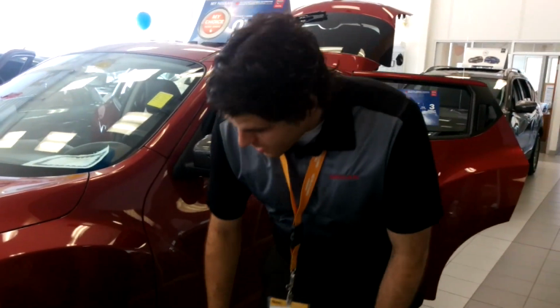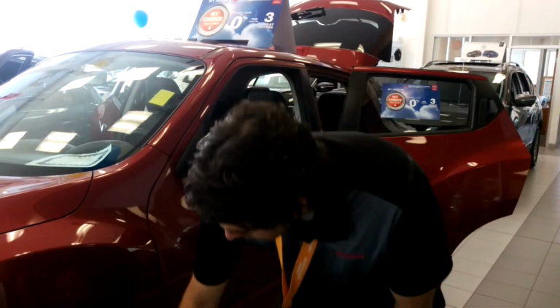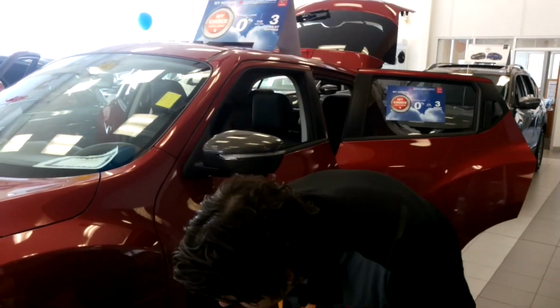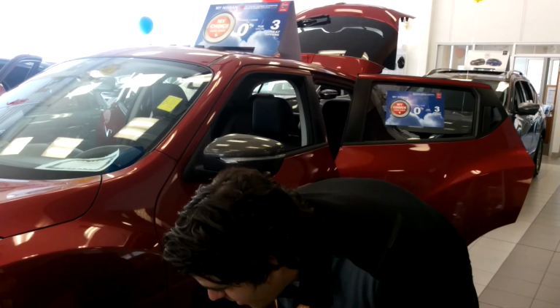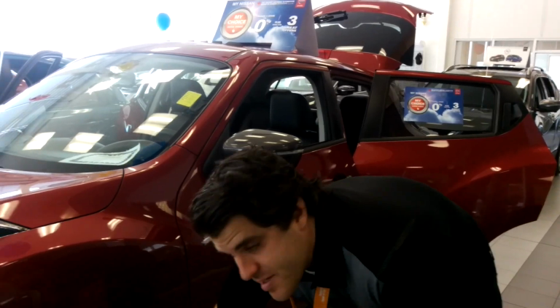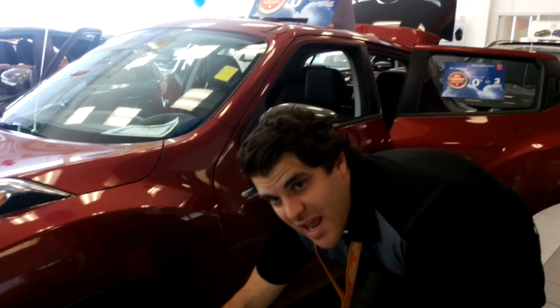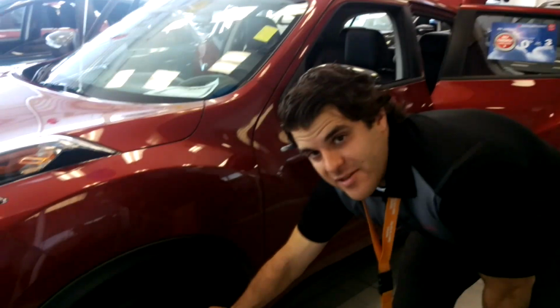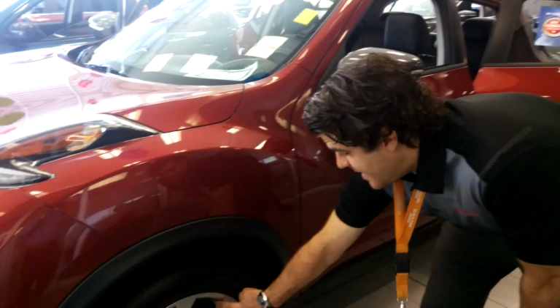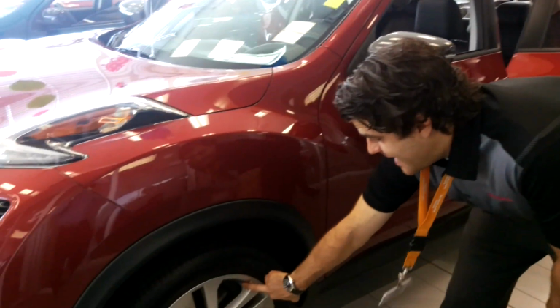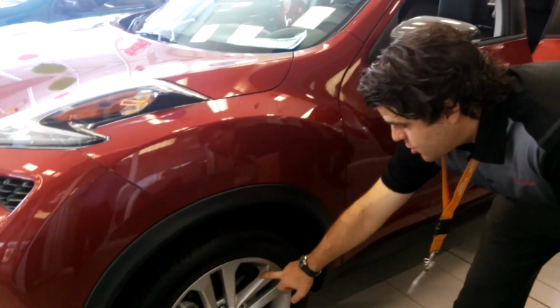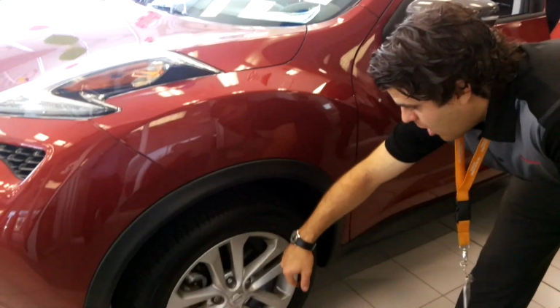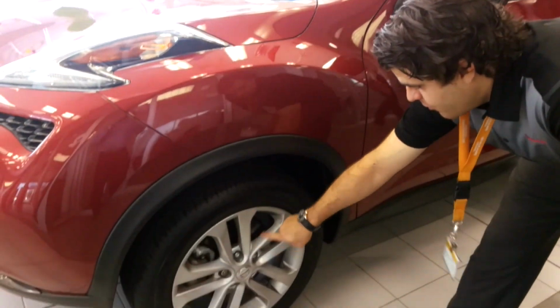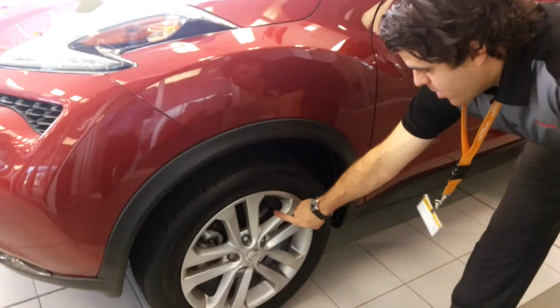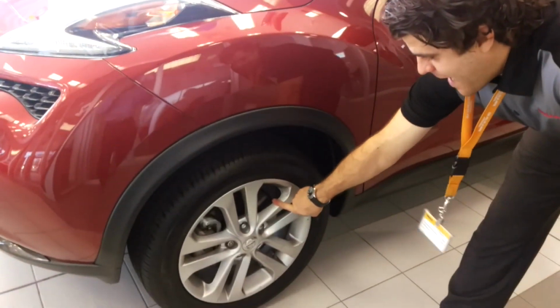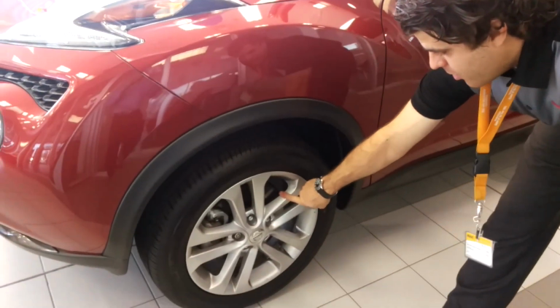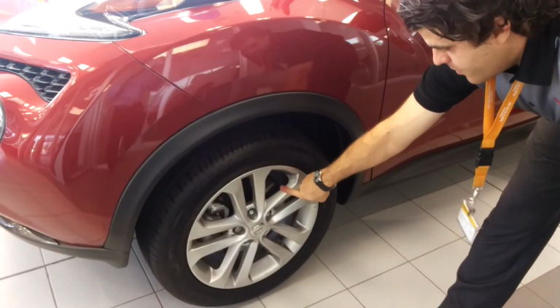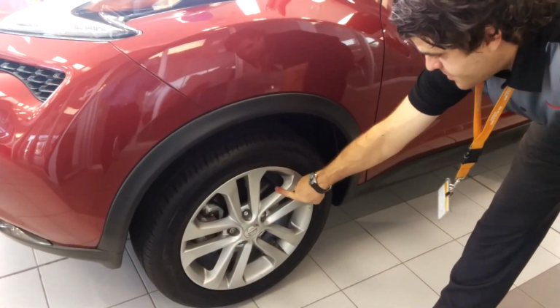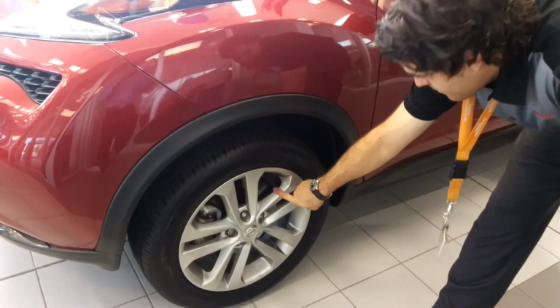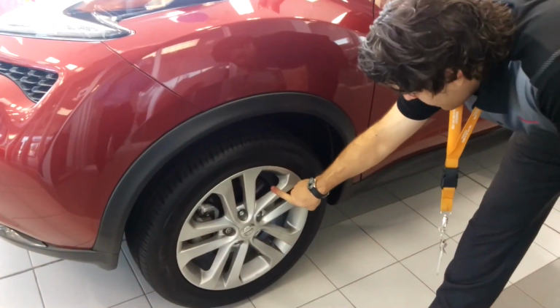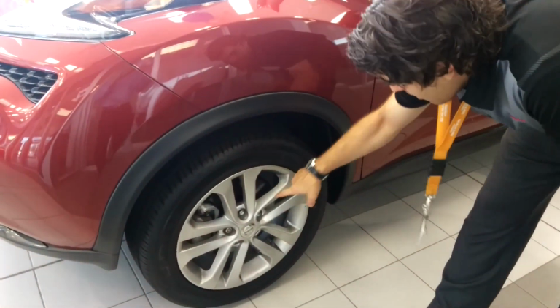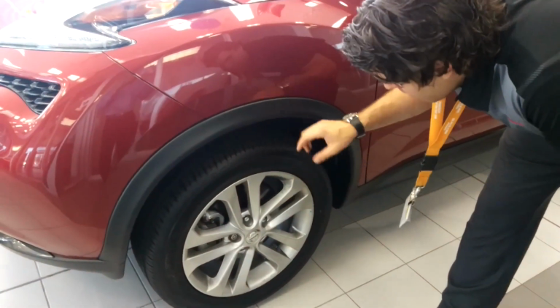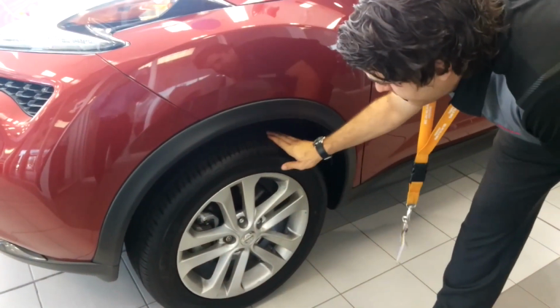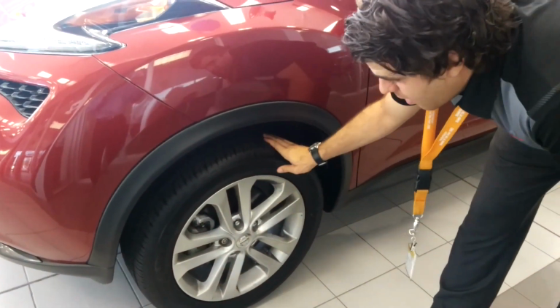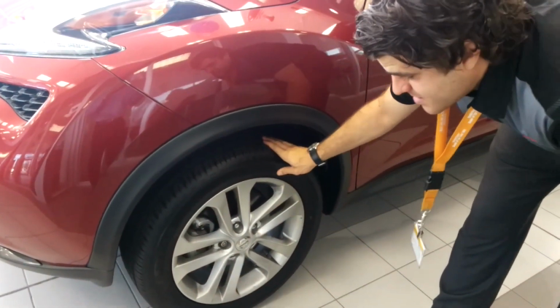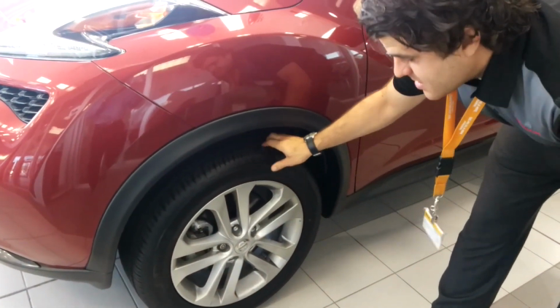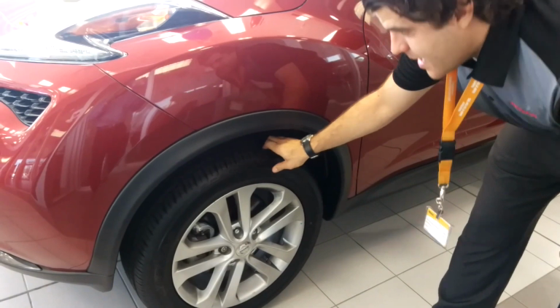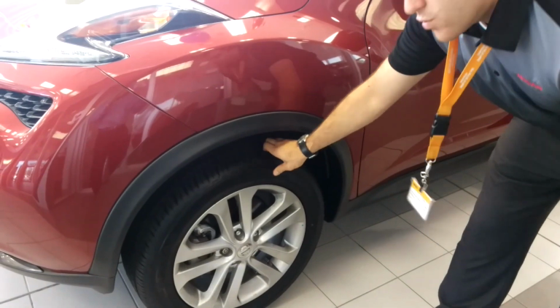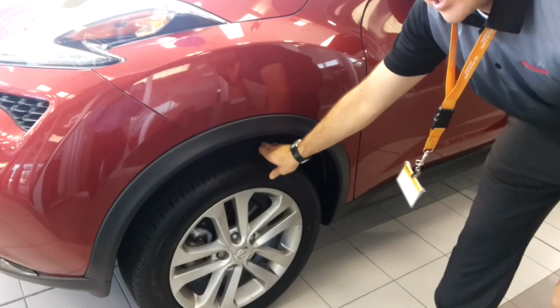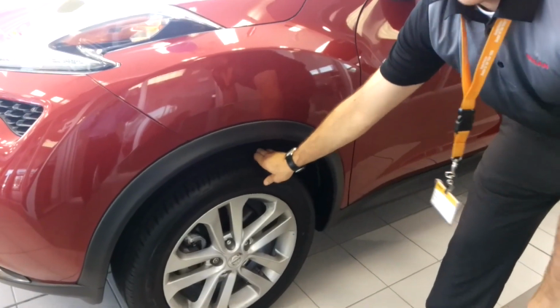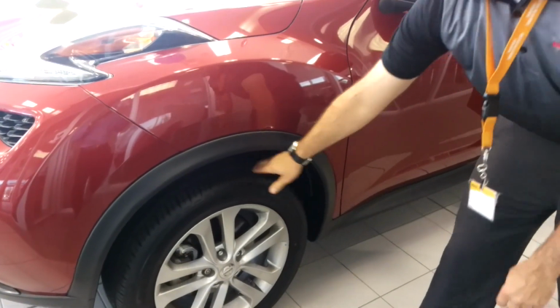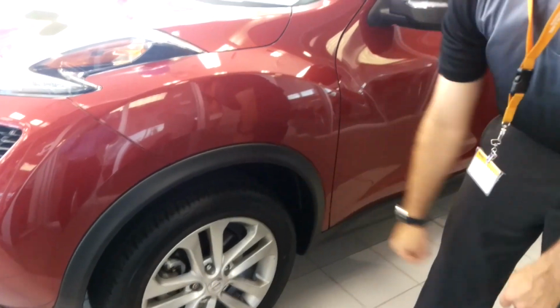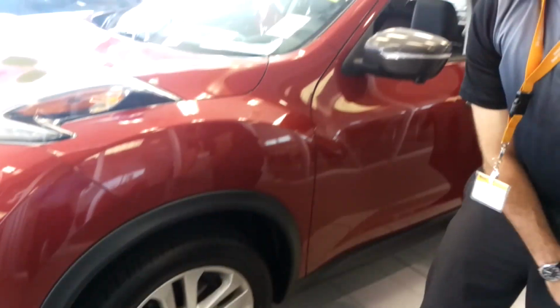They're sitting on 17-inch aluminum alloy wheels with all-season tires, which we fill with nitrogen.